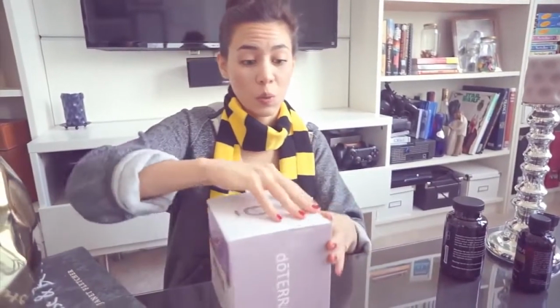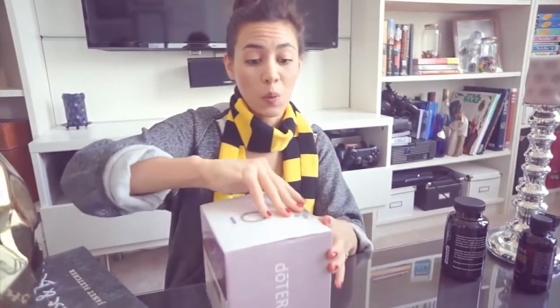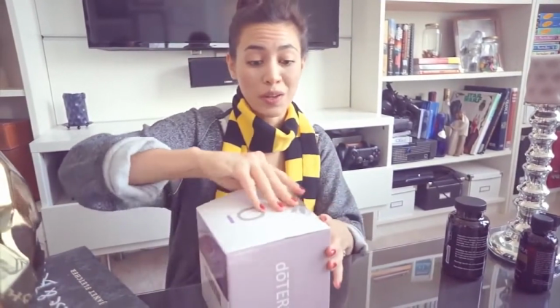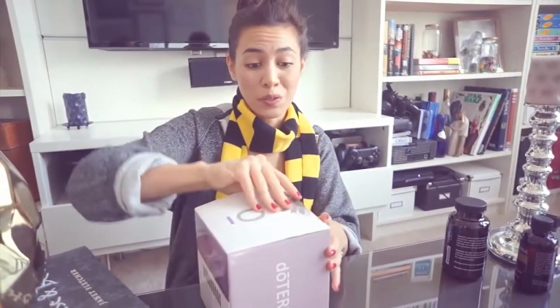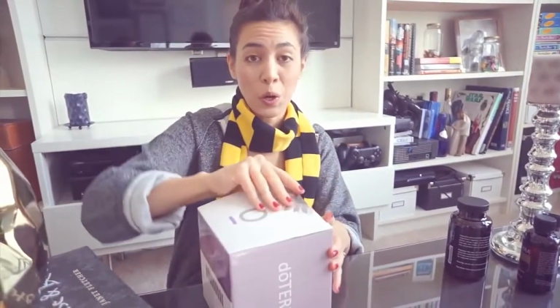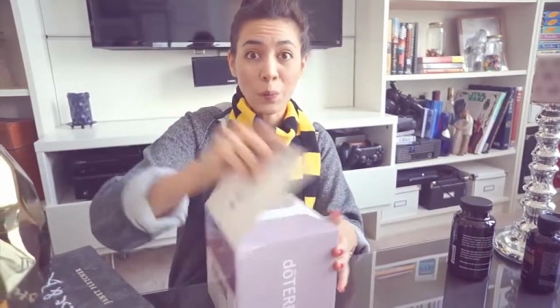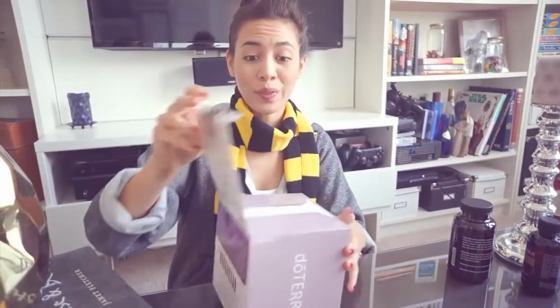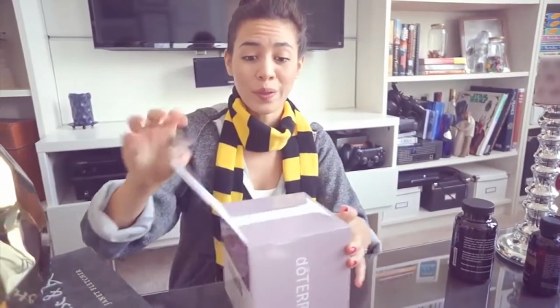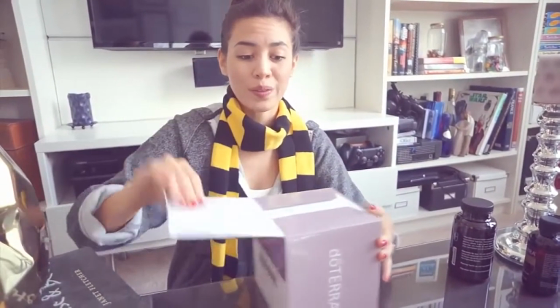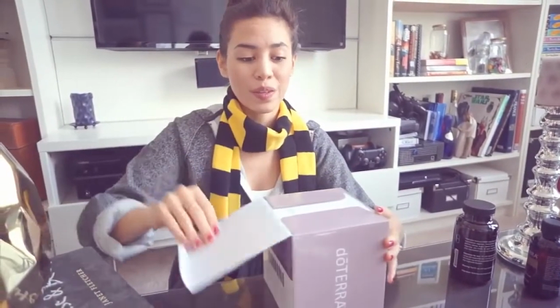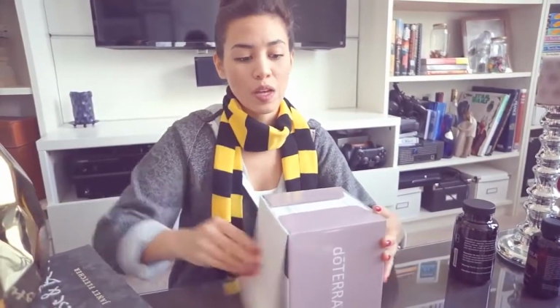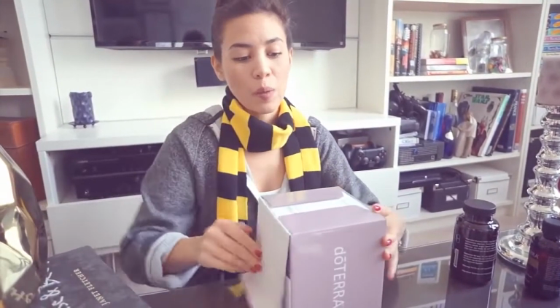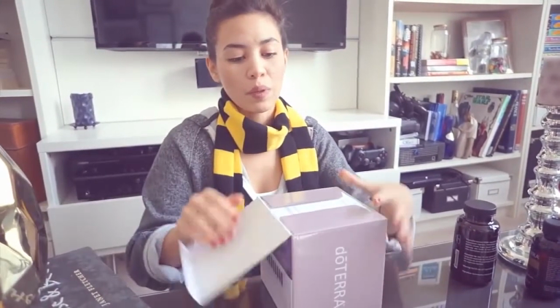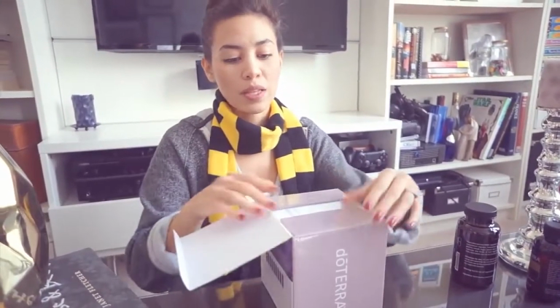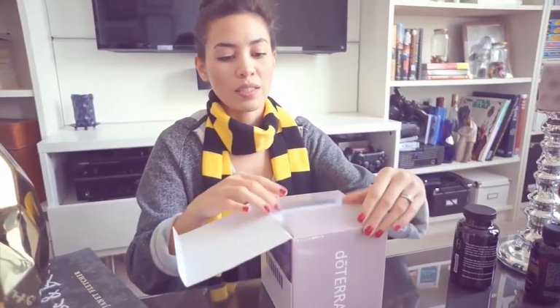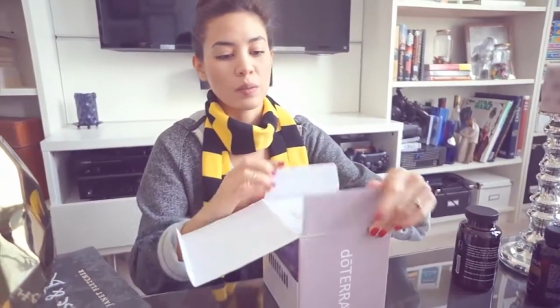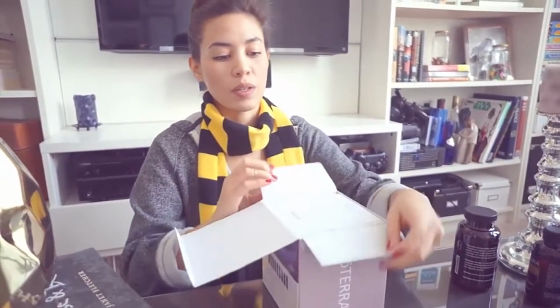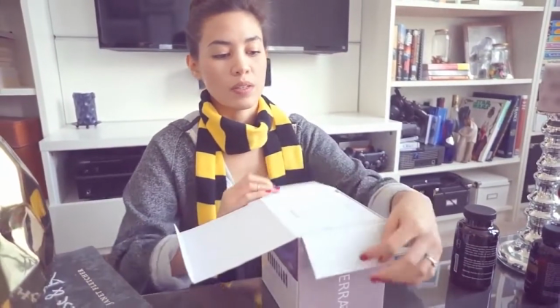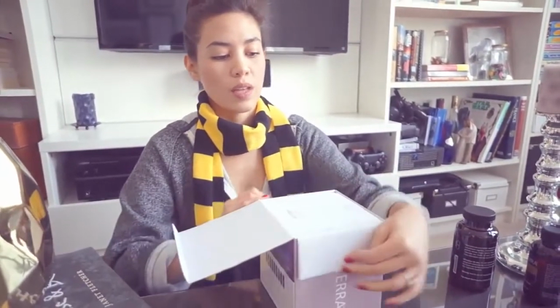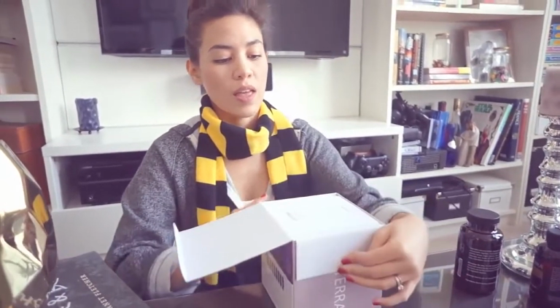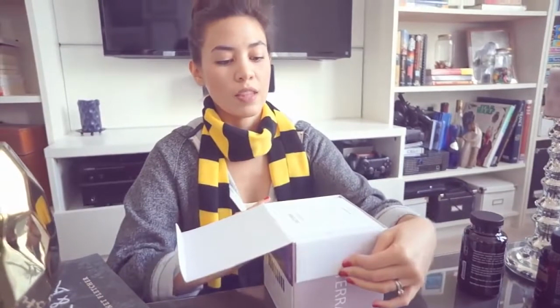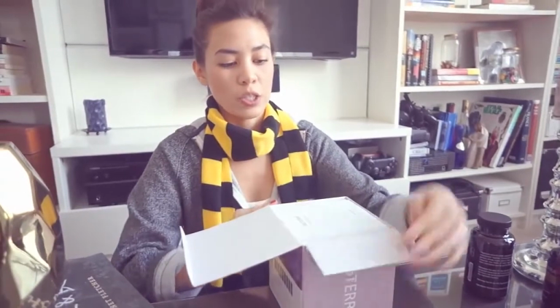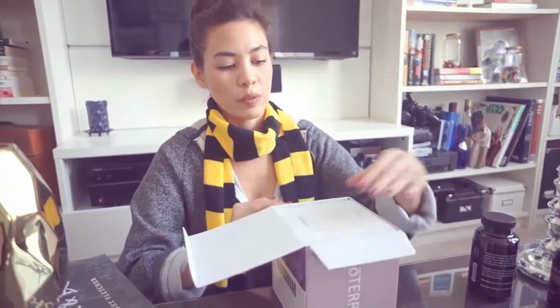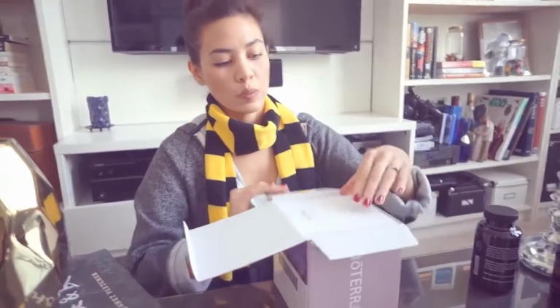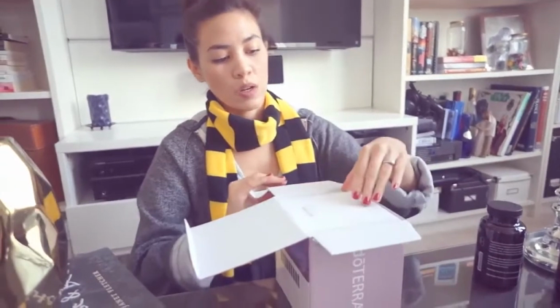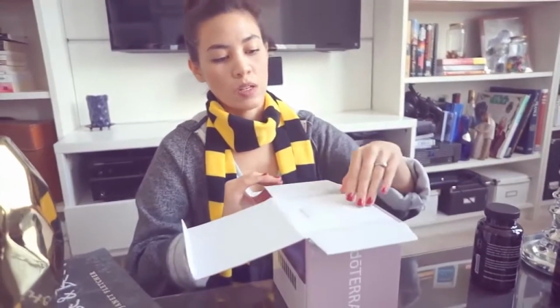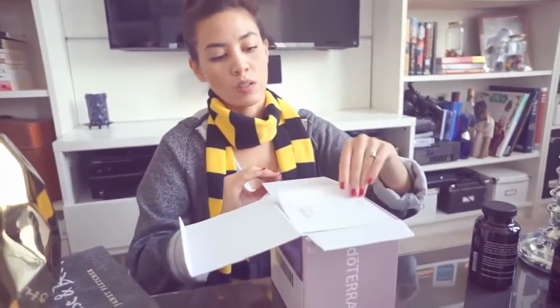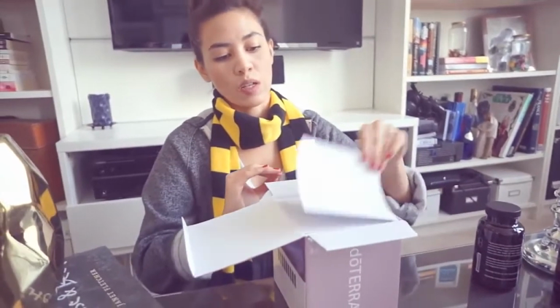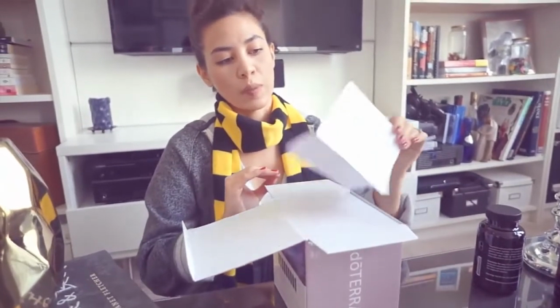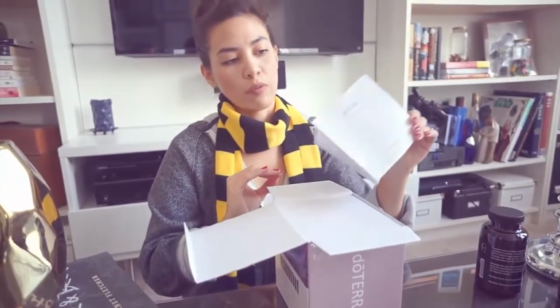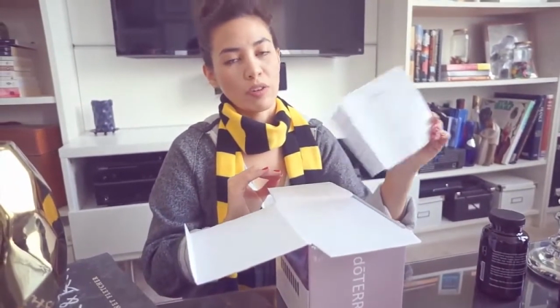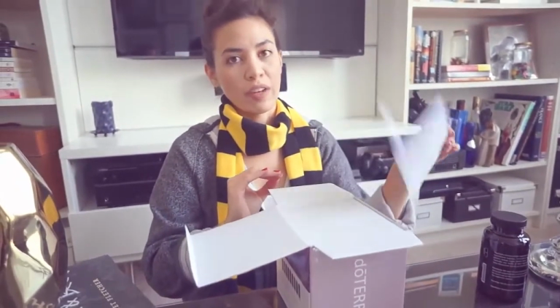So we're going to open this. Plus, this was the cheapest one — it's about $45.